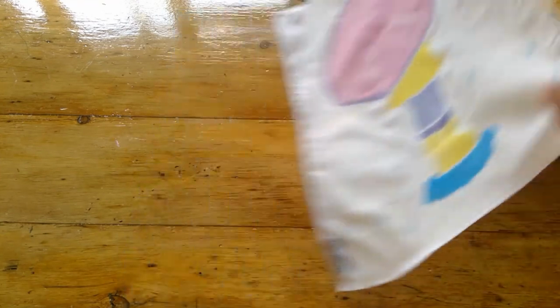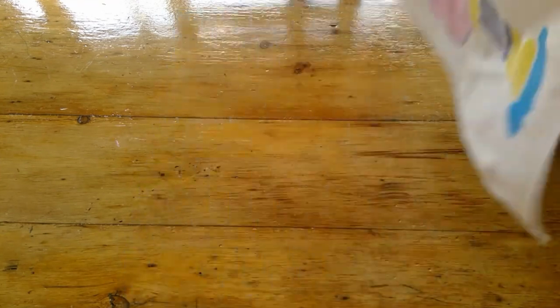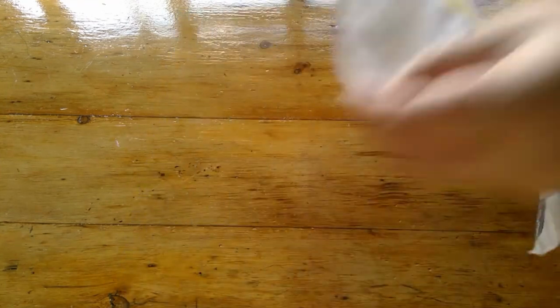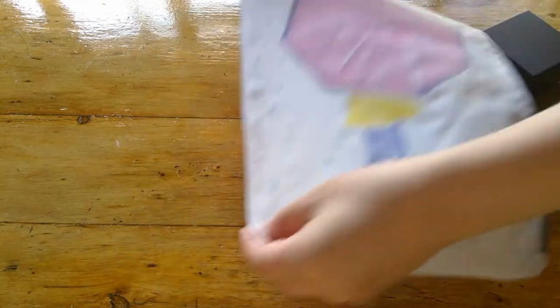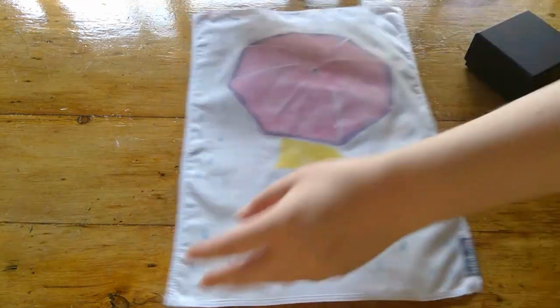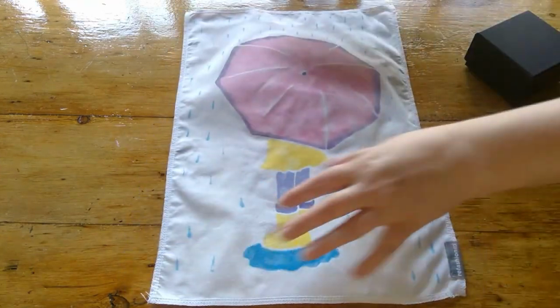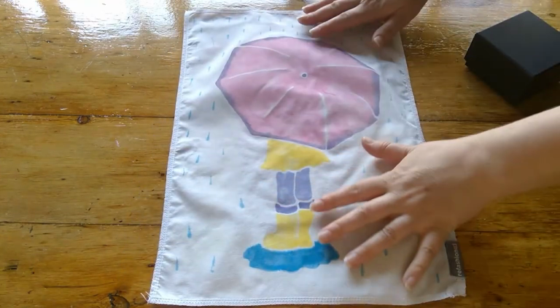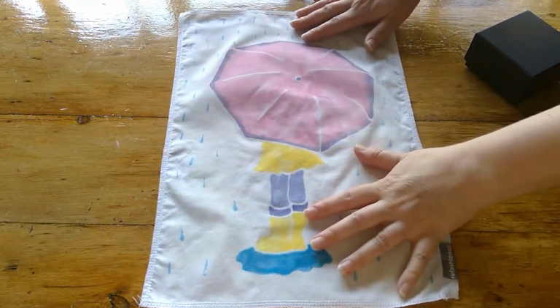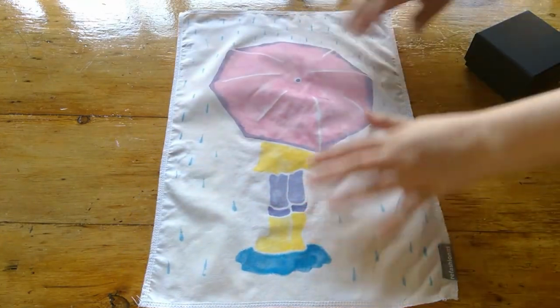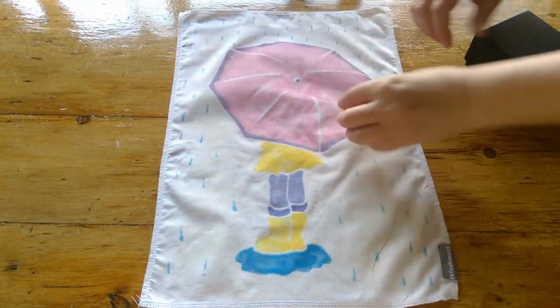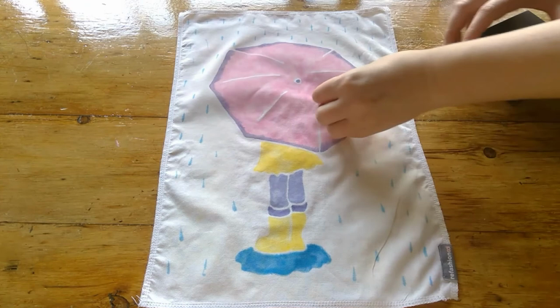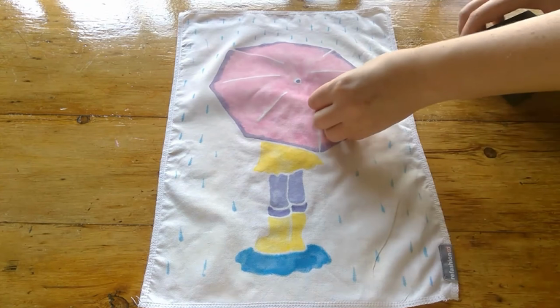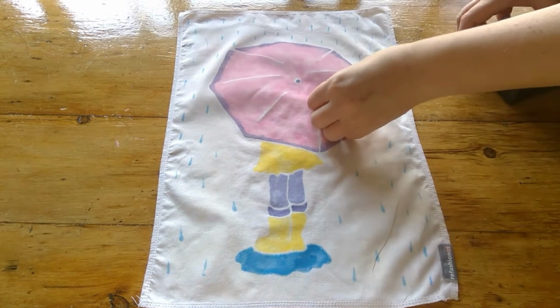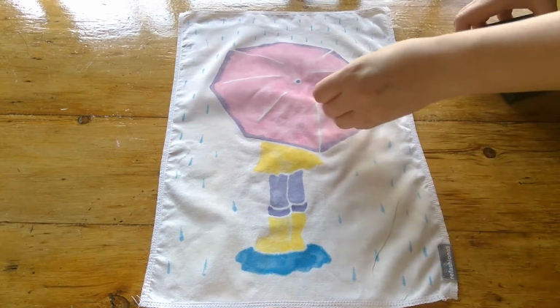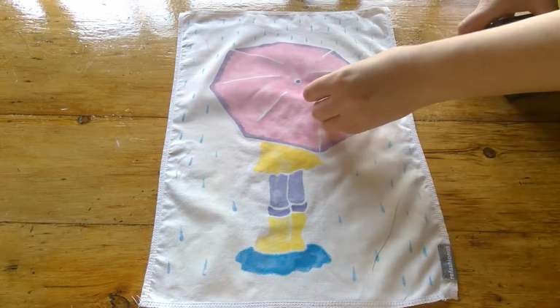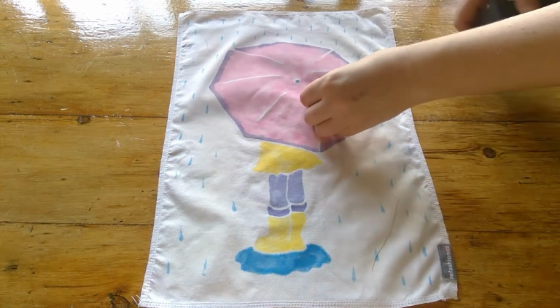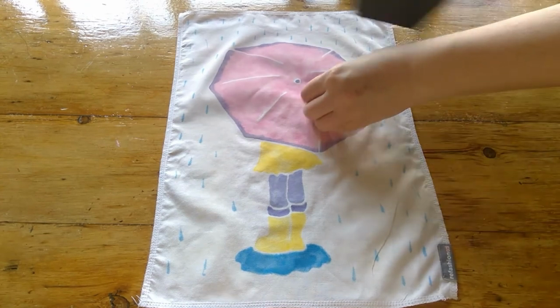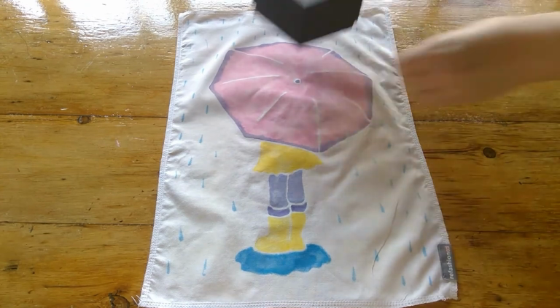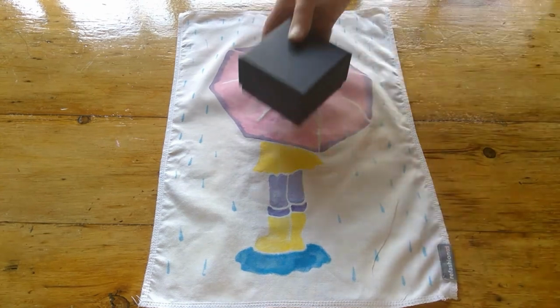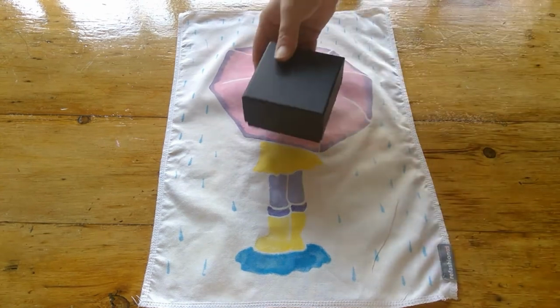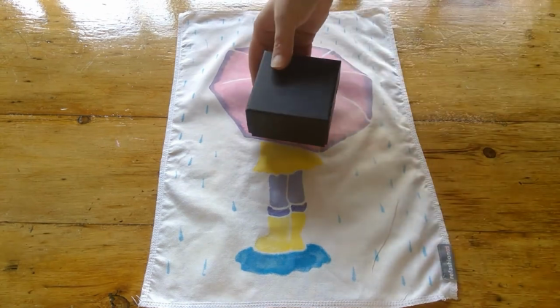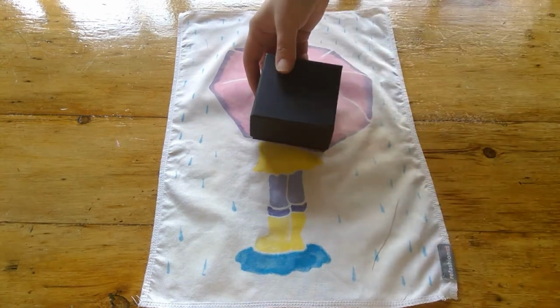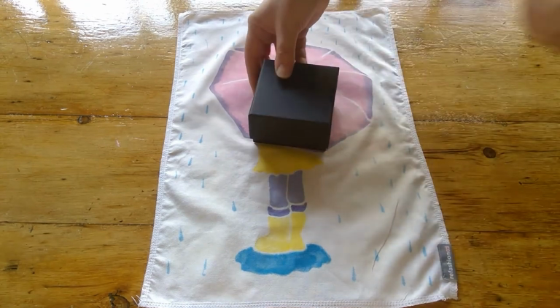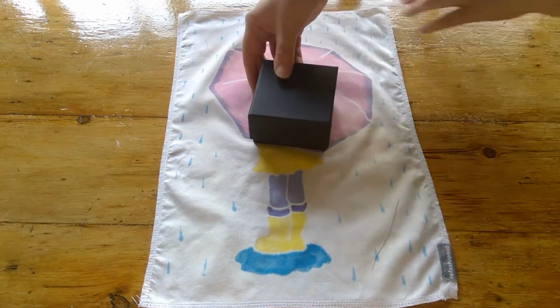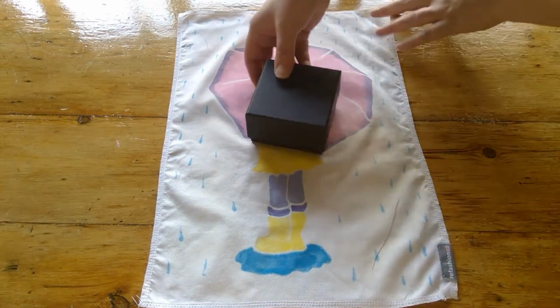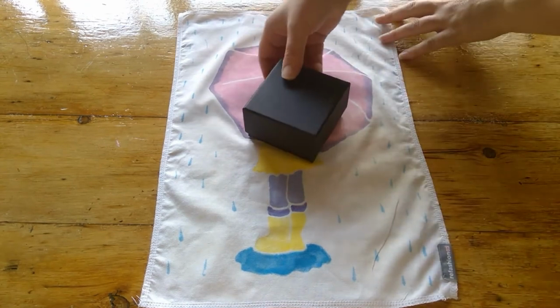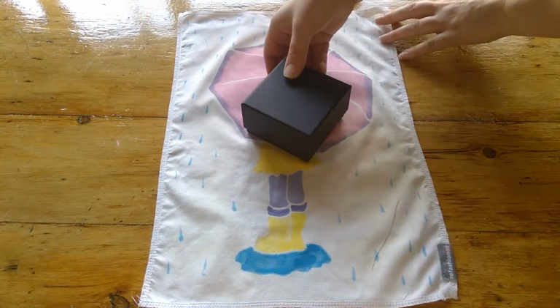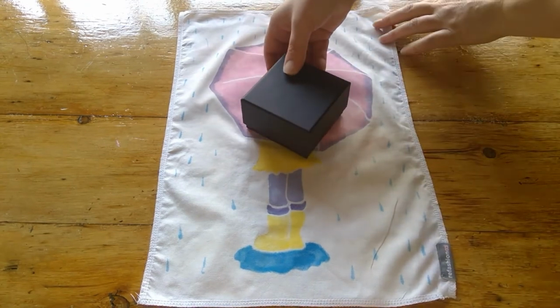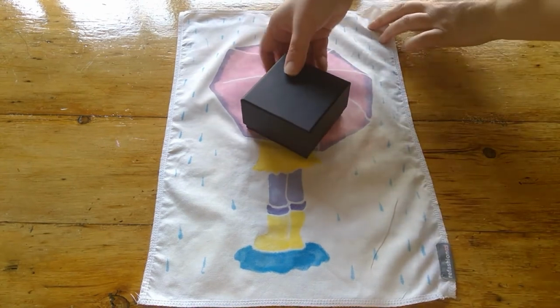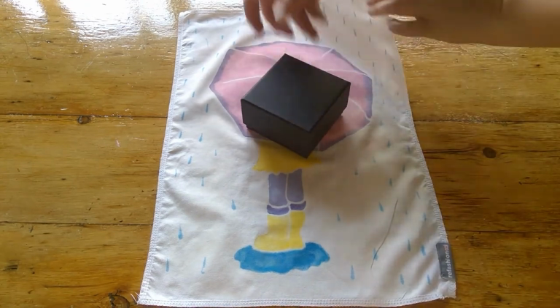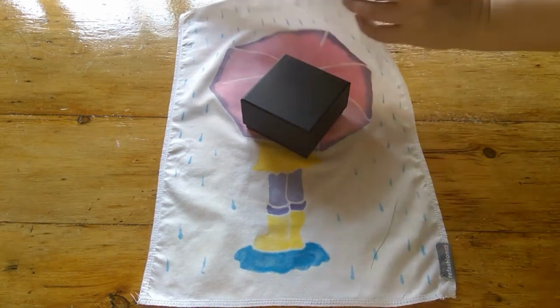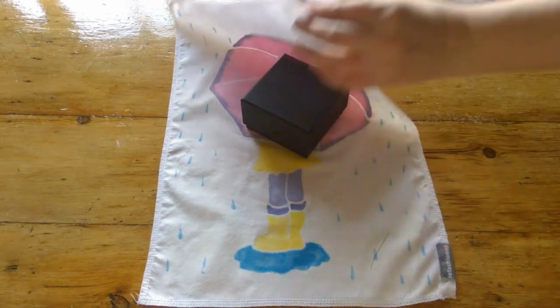I thought I'd just quickly show you how I wrap presents. Turn it over, small box on the angle.